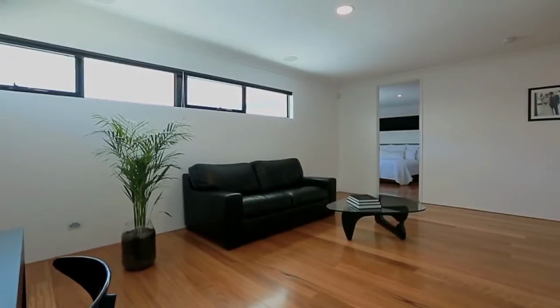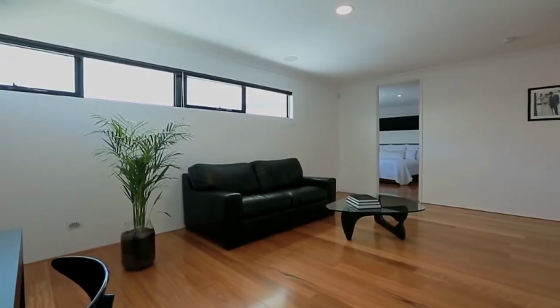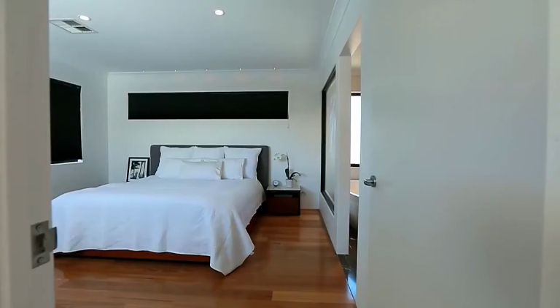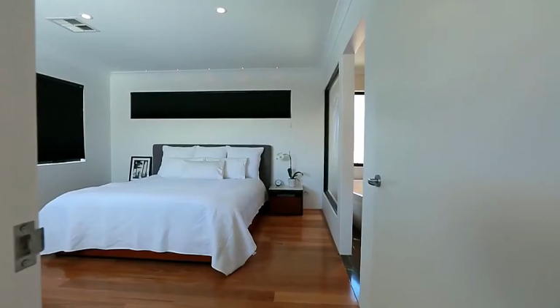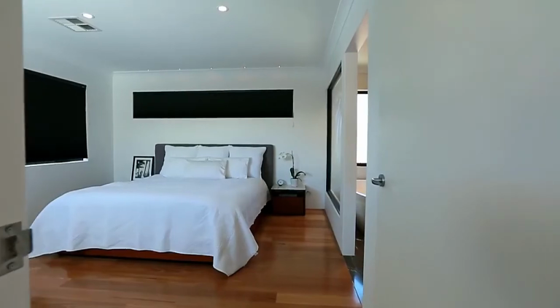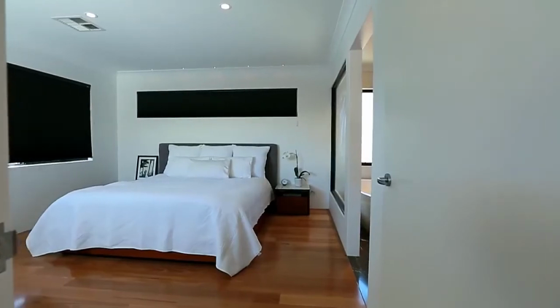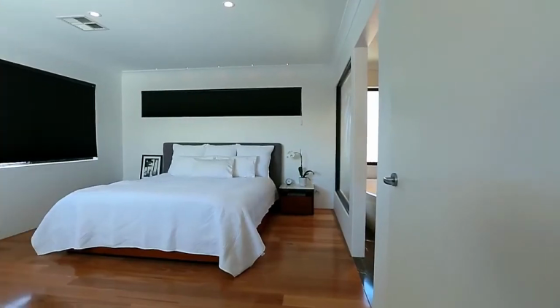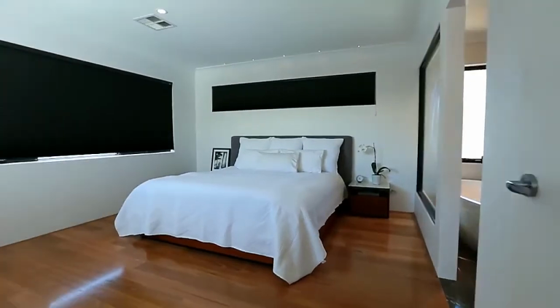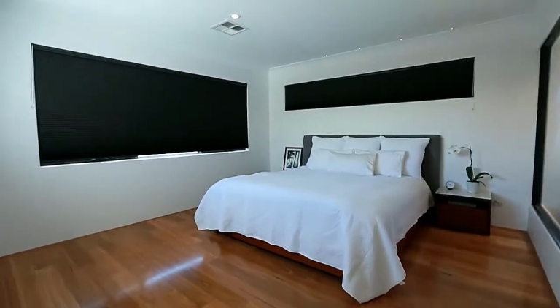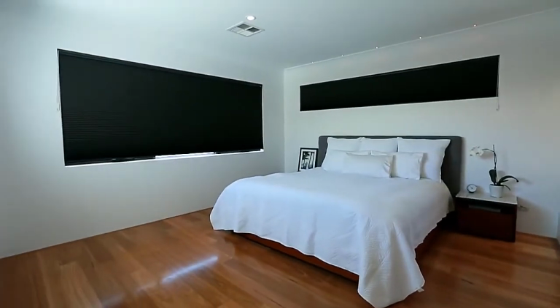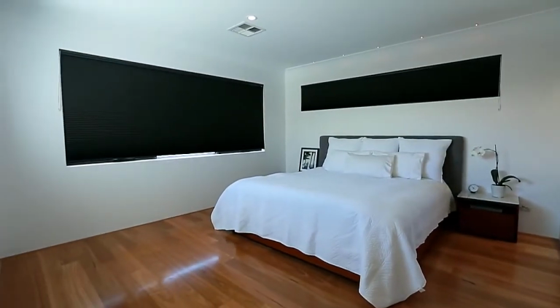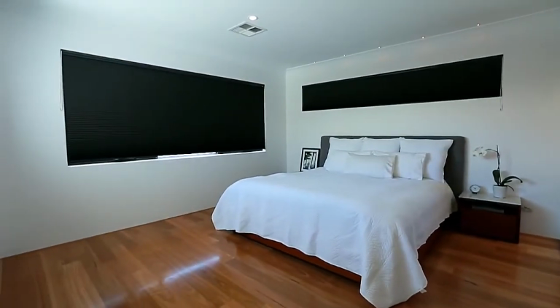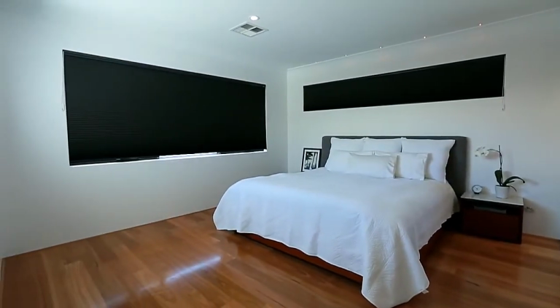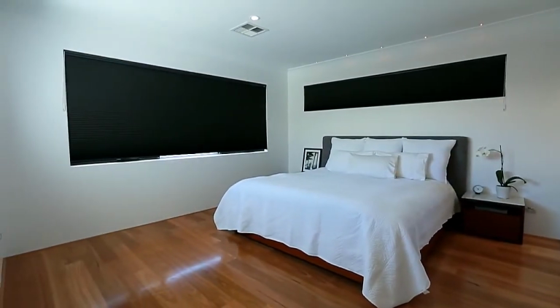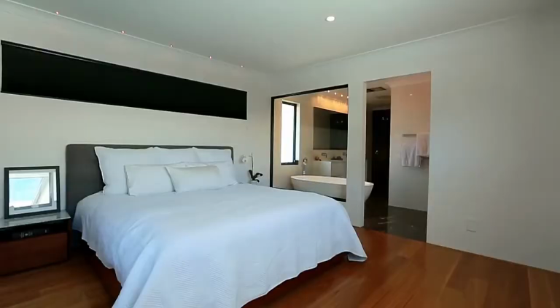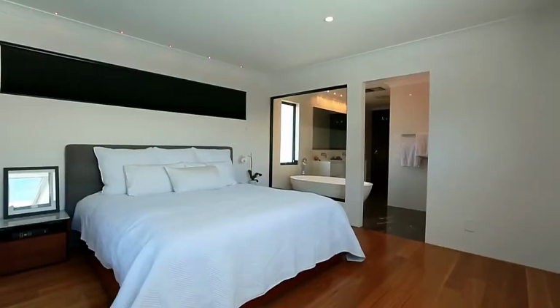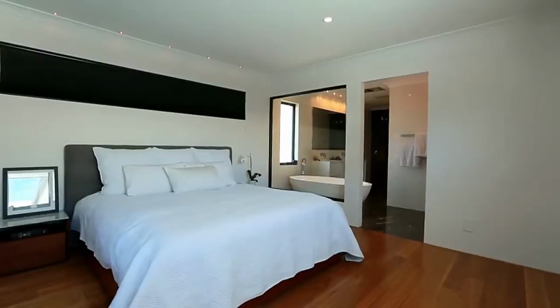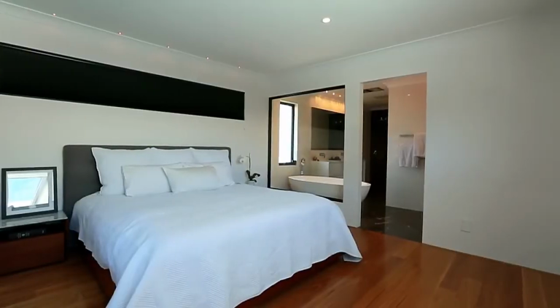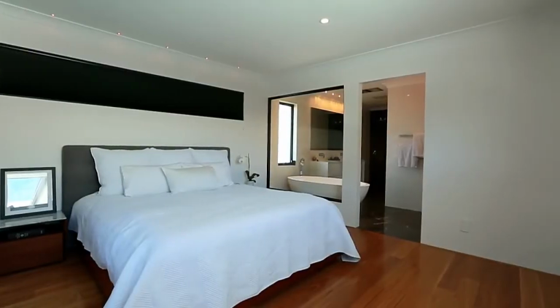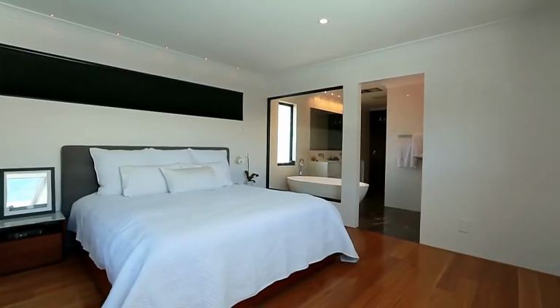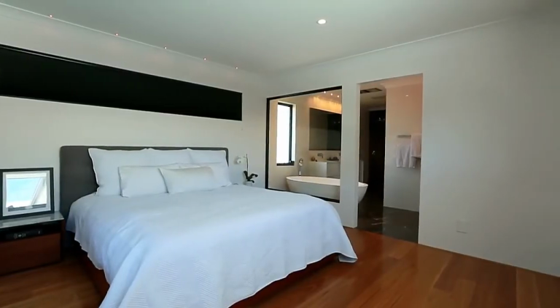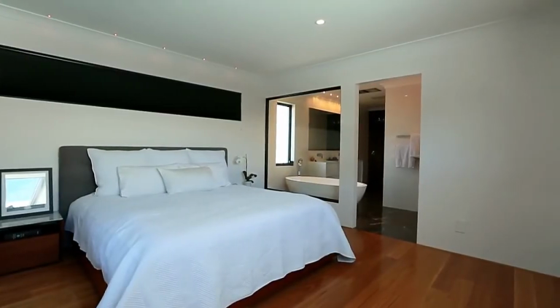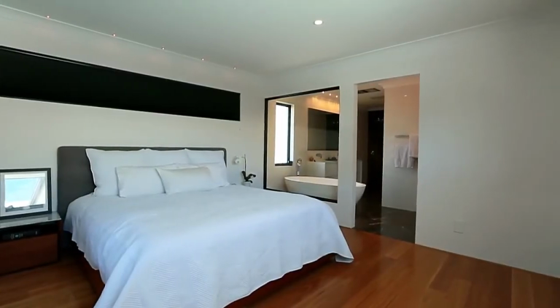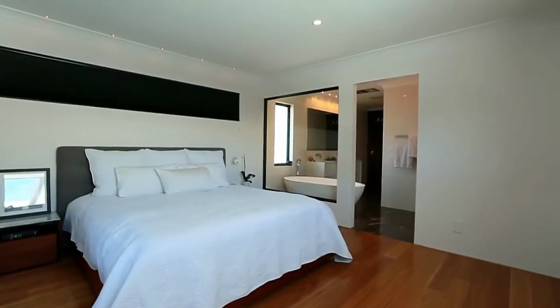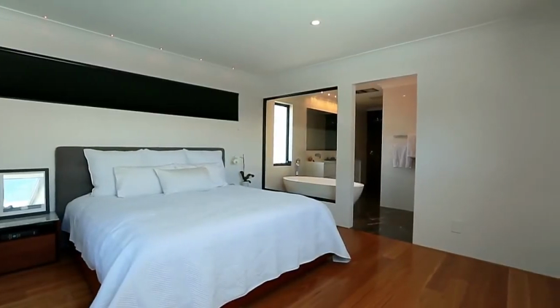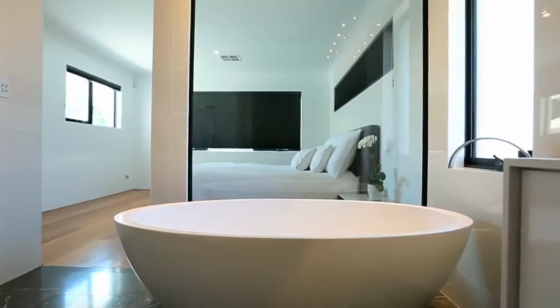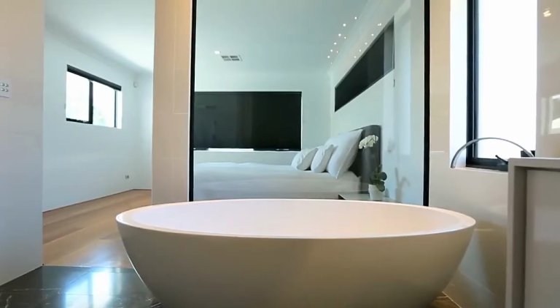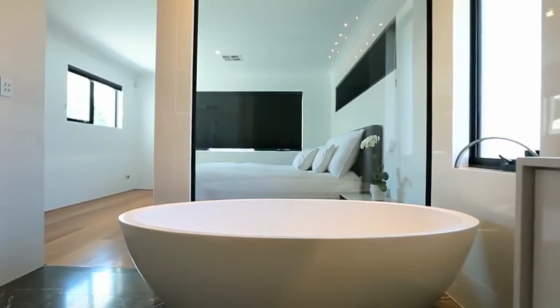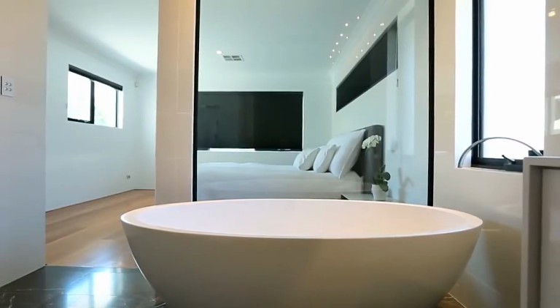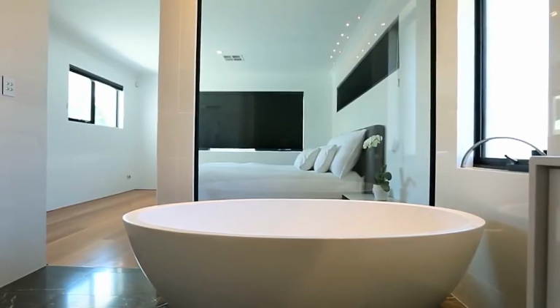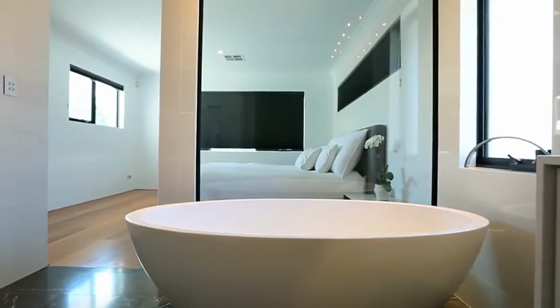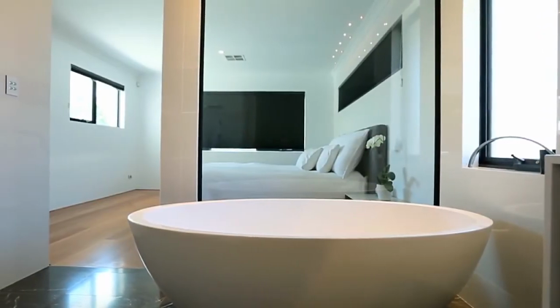The spacious main bedroom has a Hollywood-style open ensuite with marble tiling and a freestanding bath.